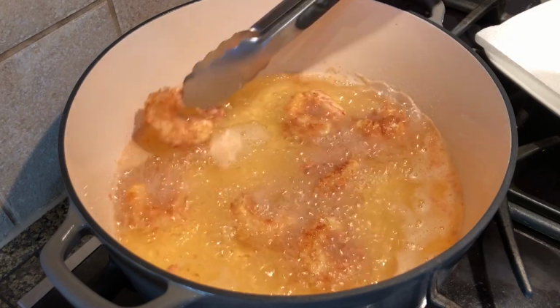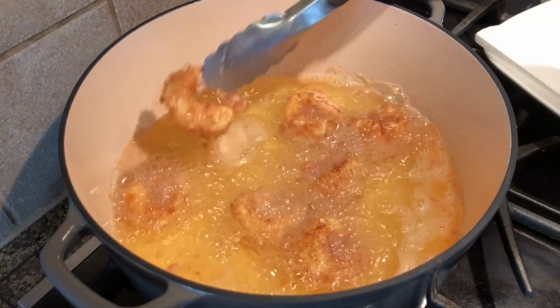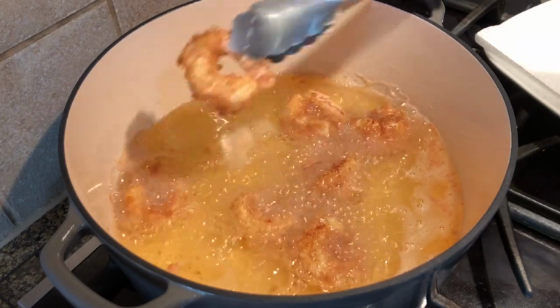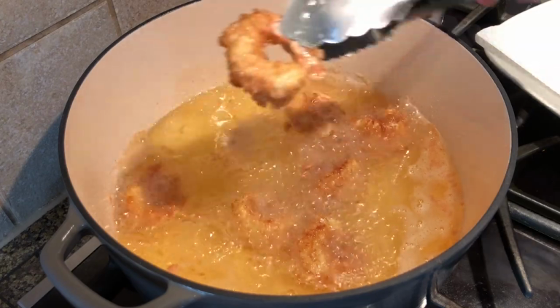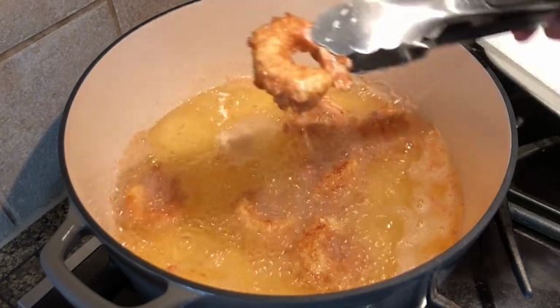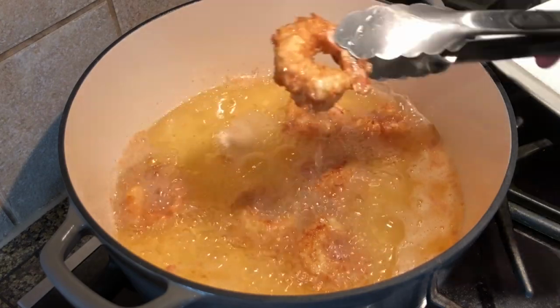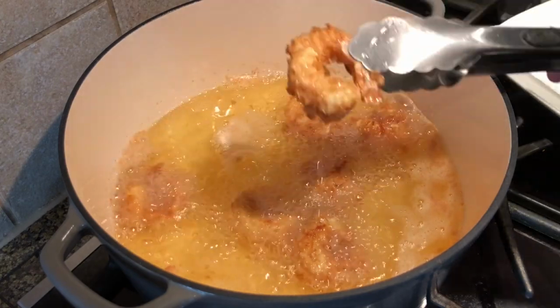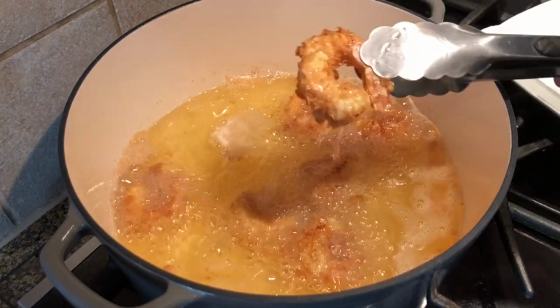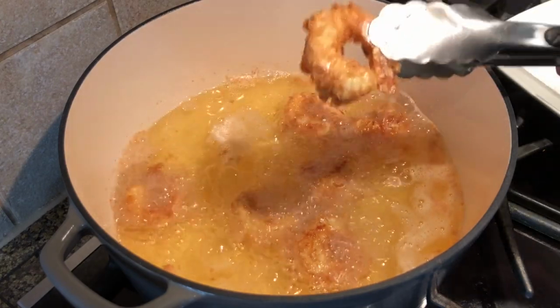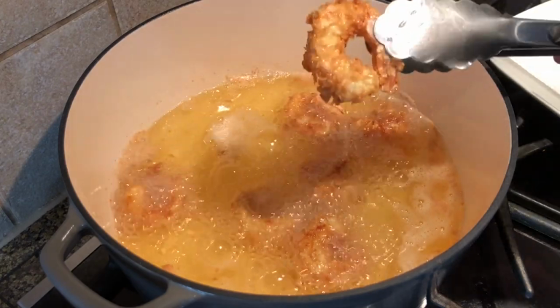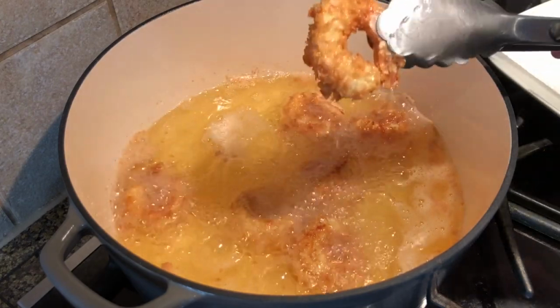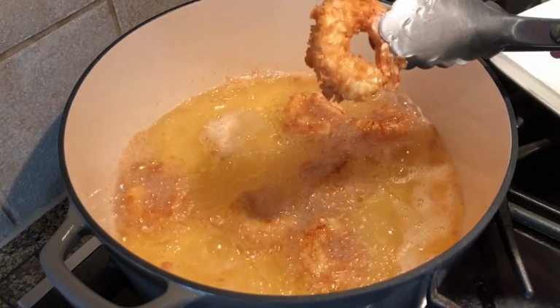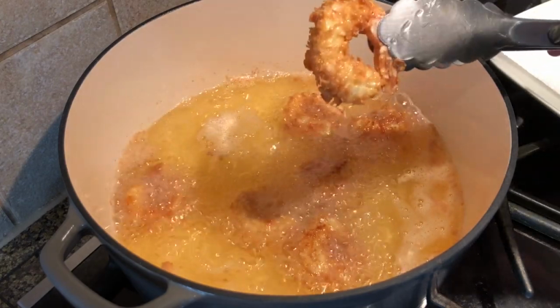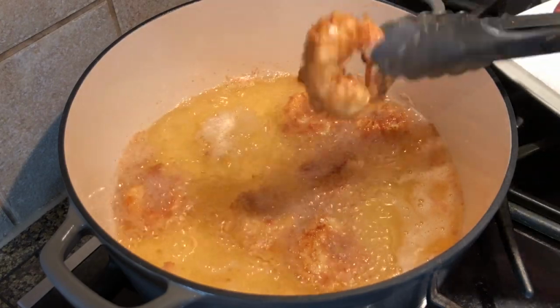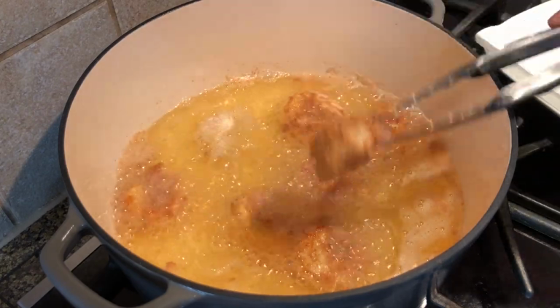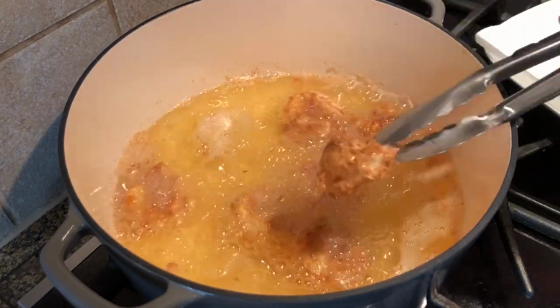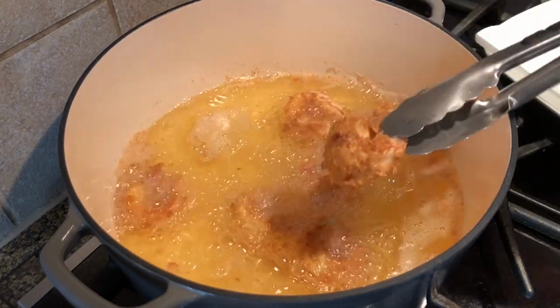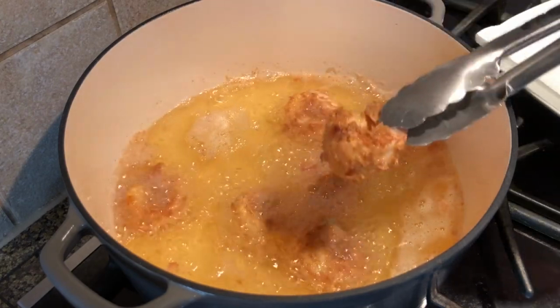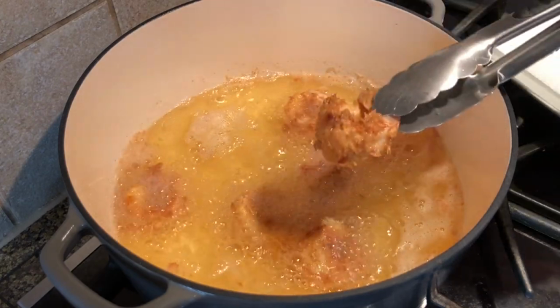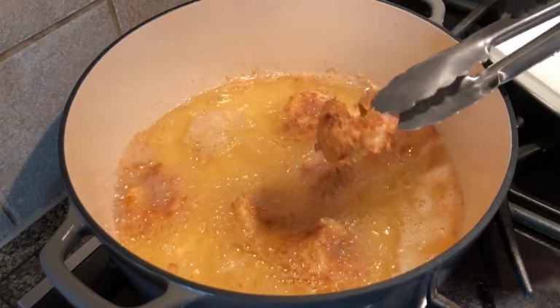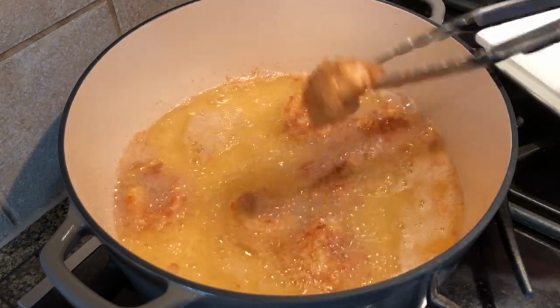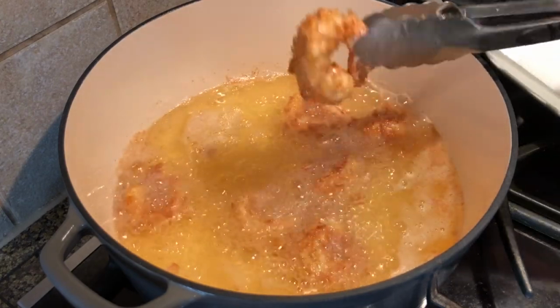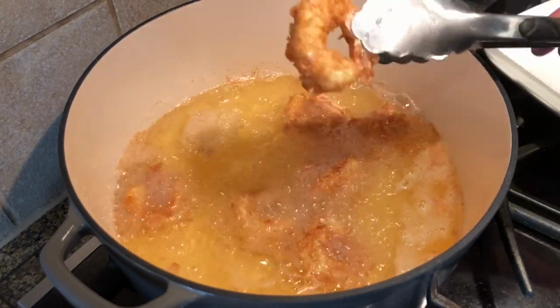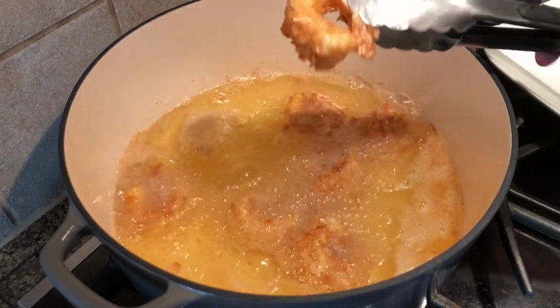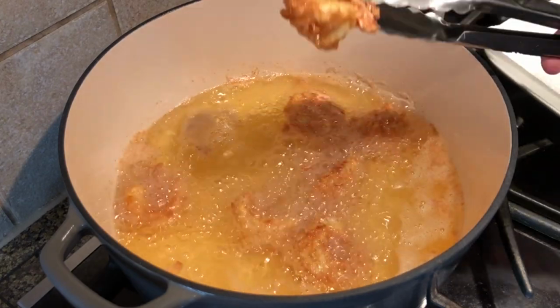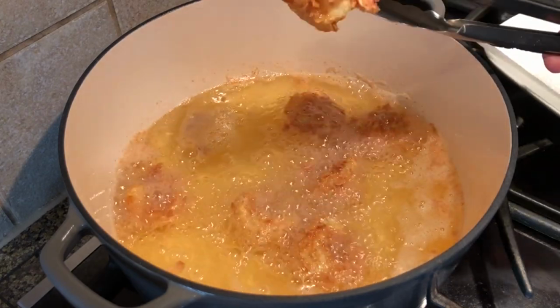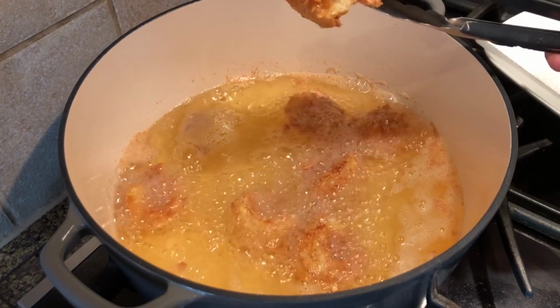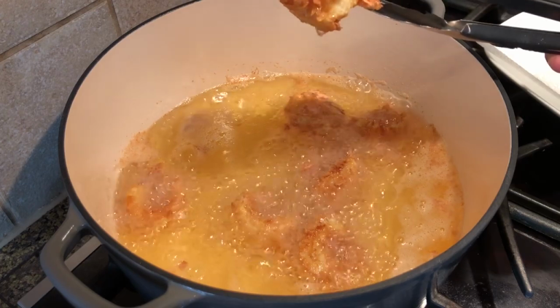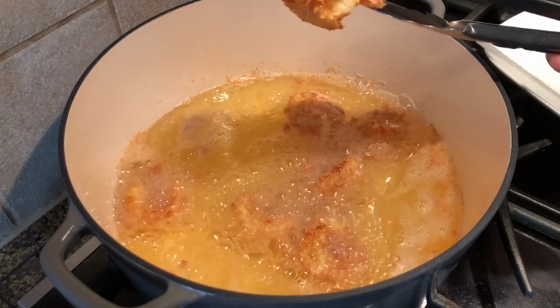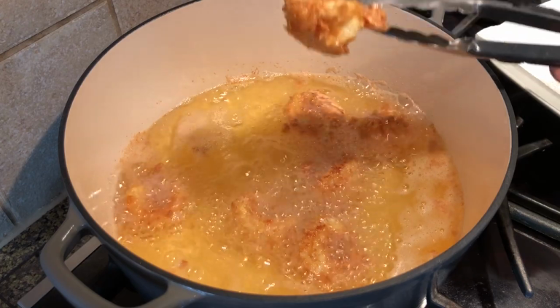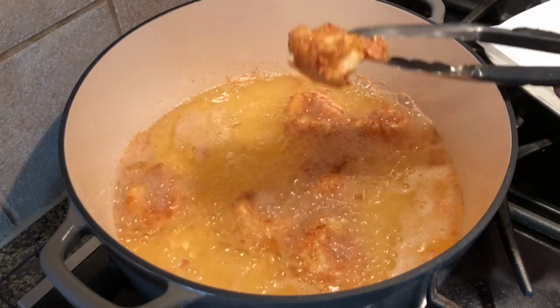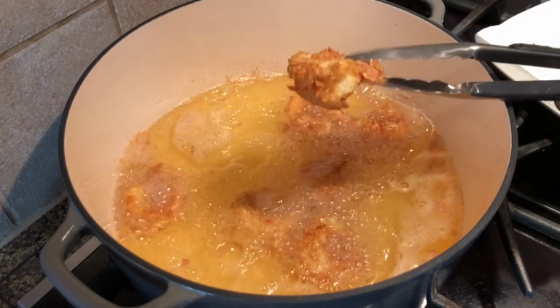When the shrimps are done, remove them from the oil and place them on a dish lined with paper towel to drain.